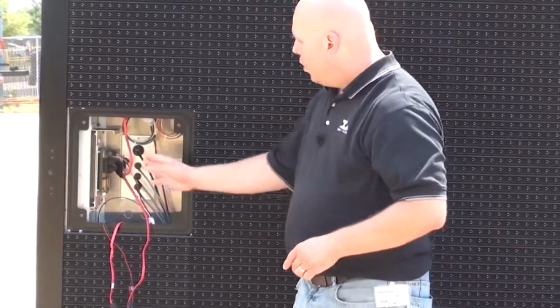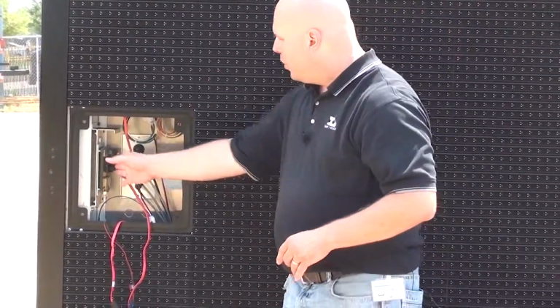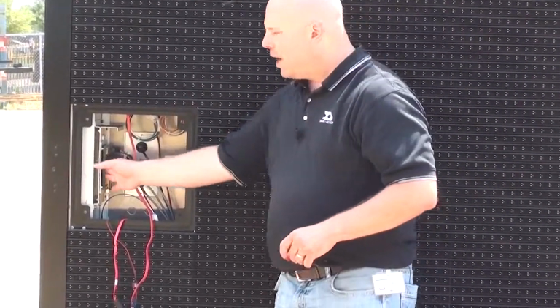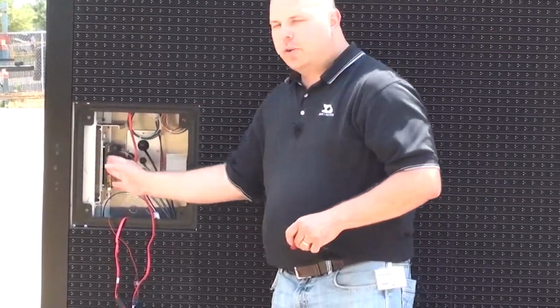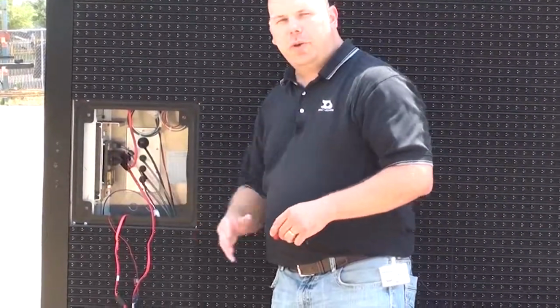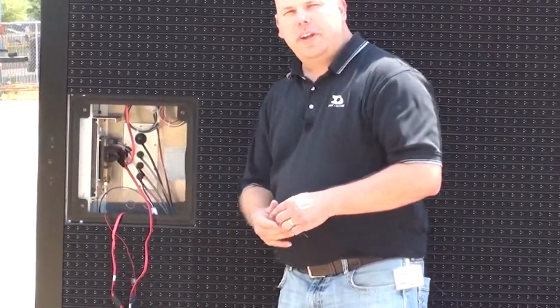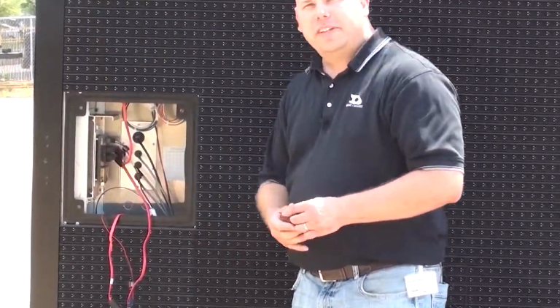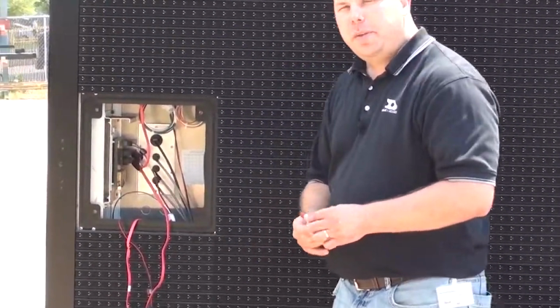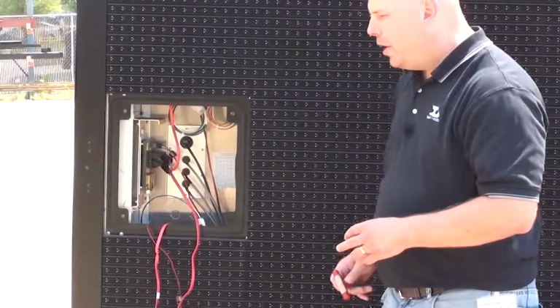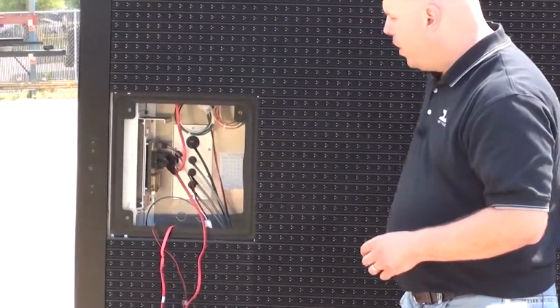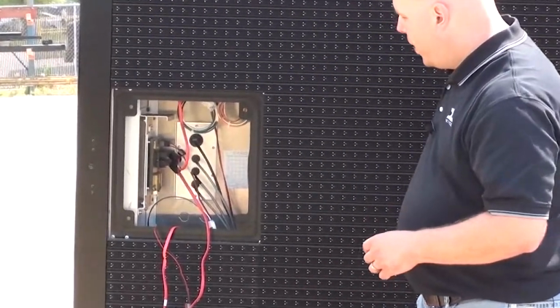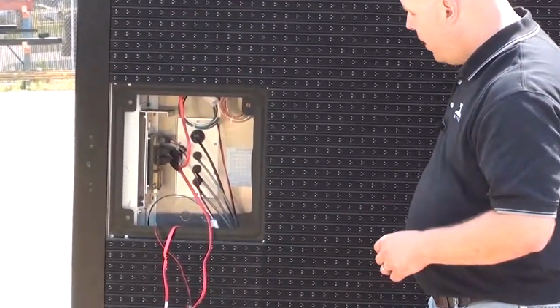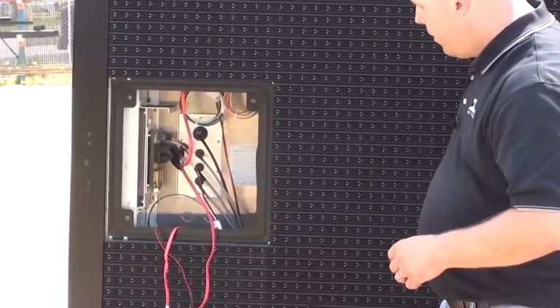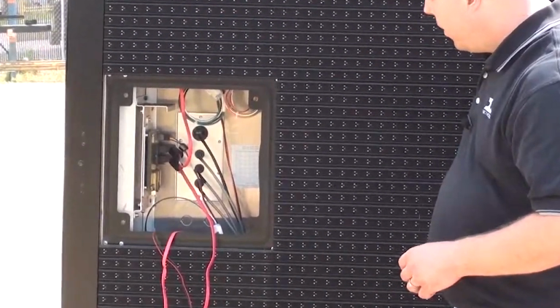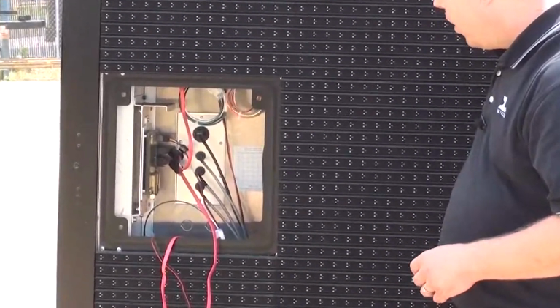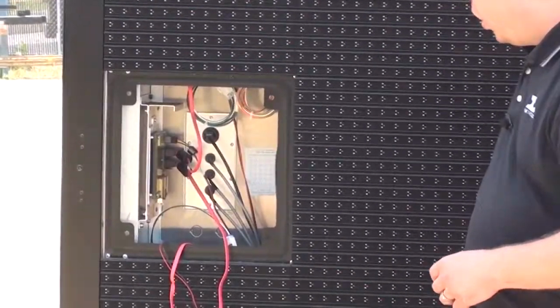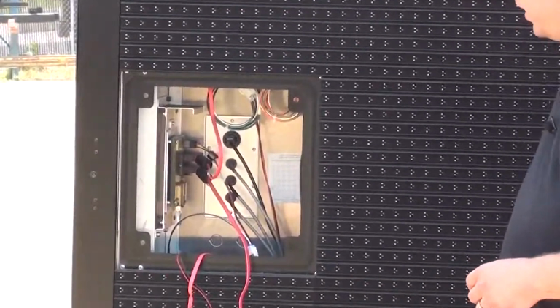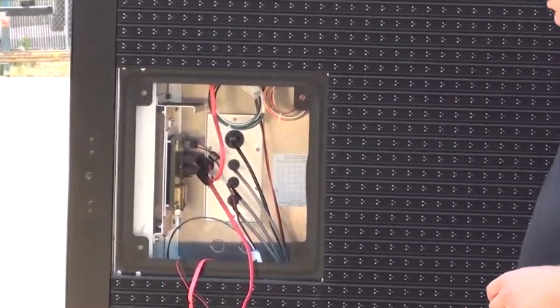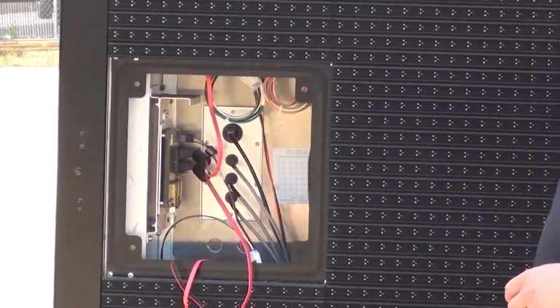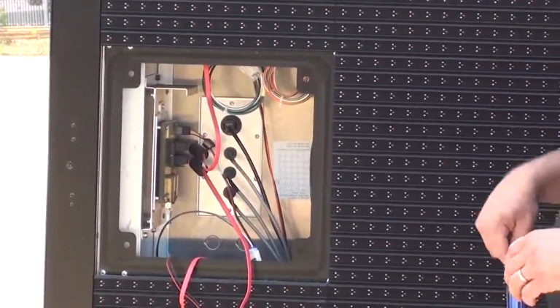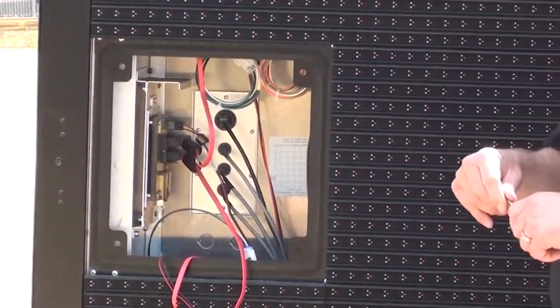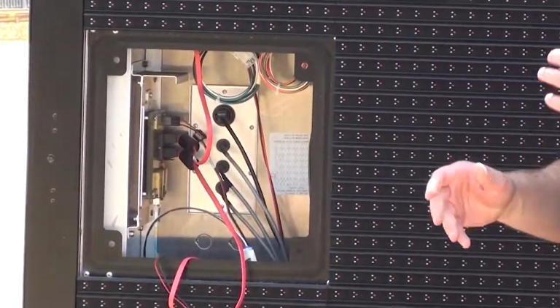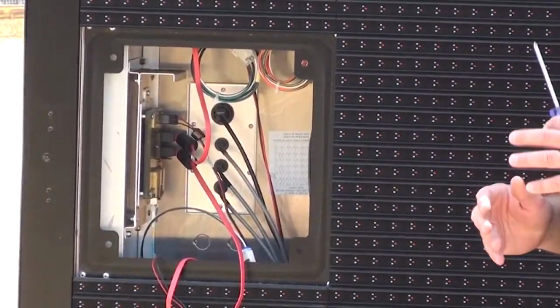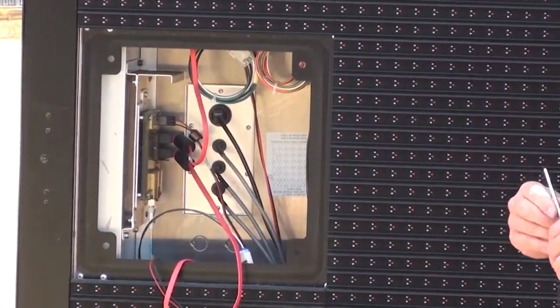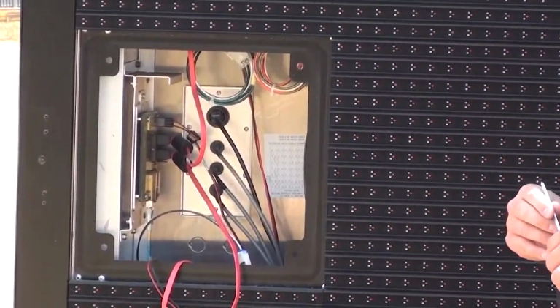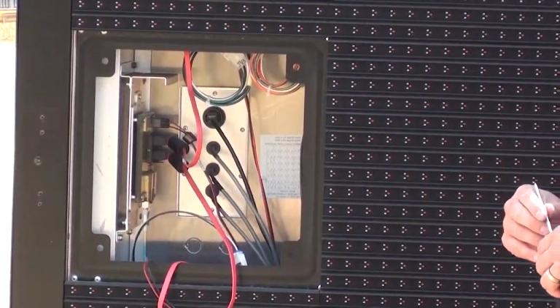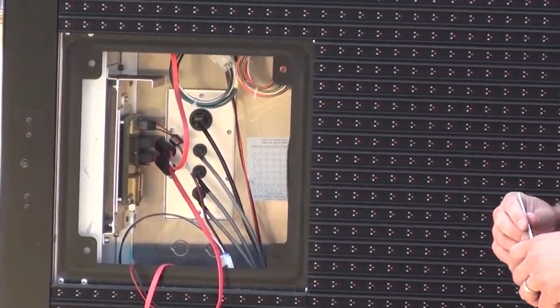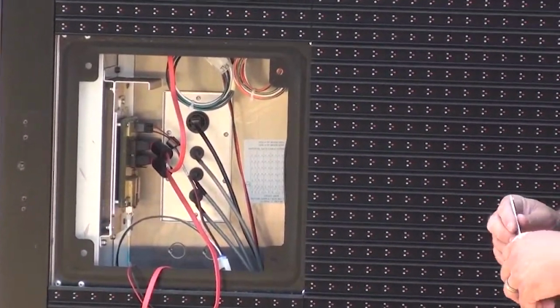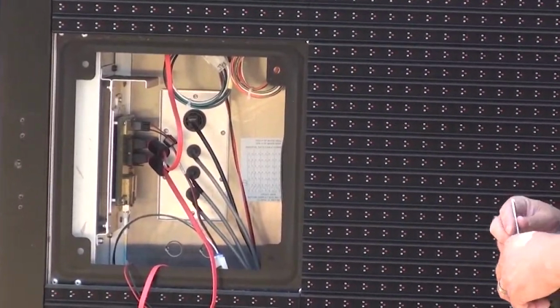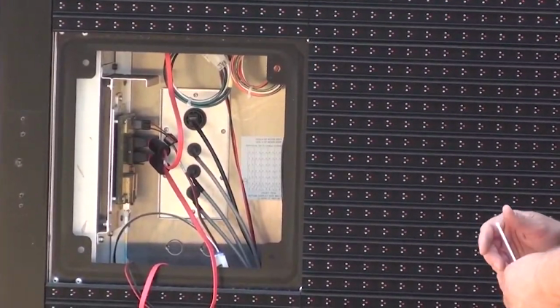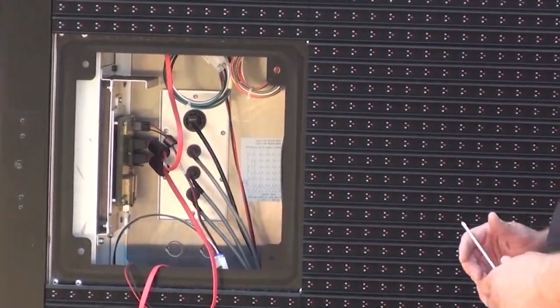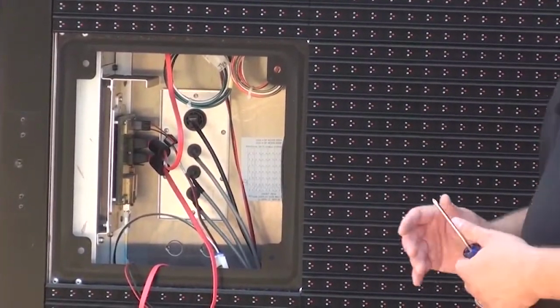With the module removed, I can see the PLR right there. All I need is a Phillips head screwdriver for the removal.